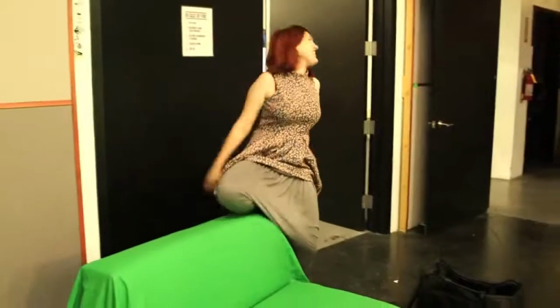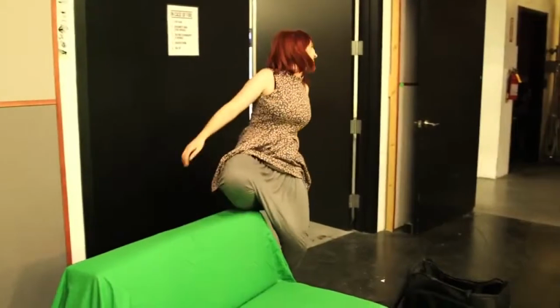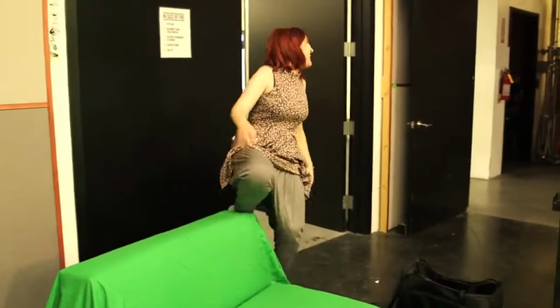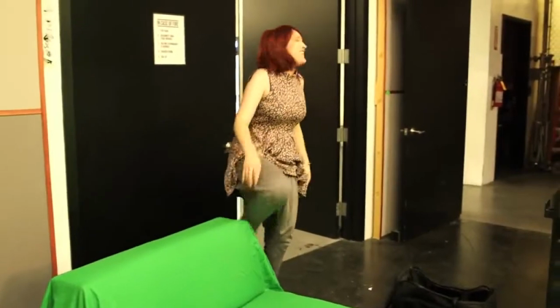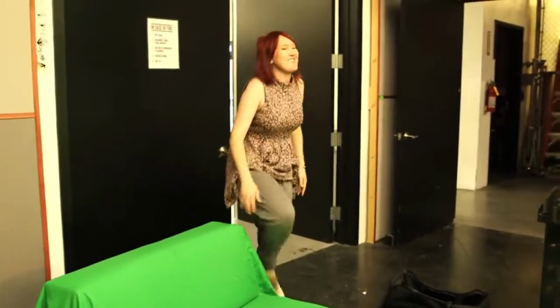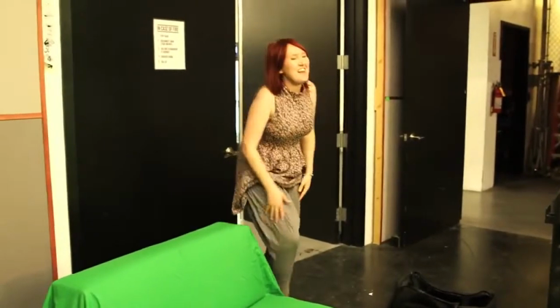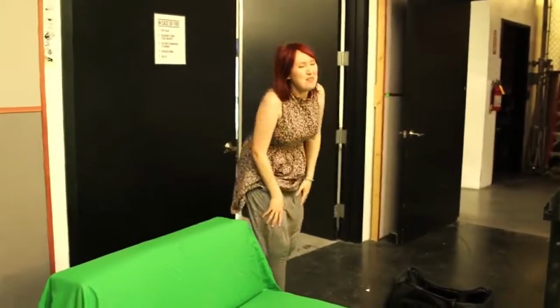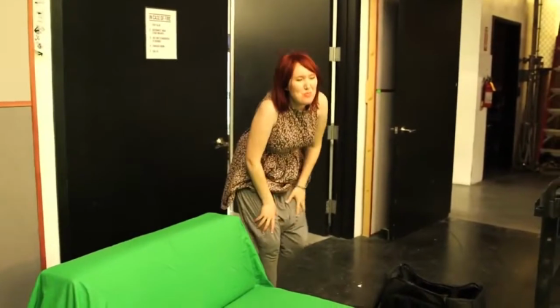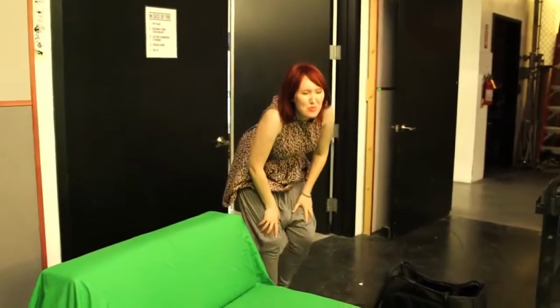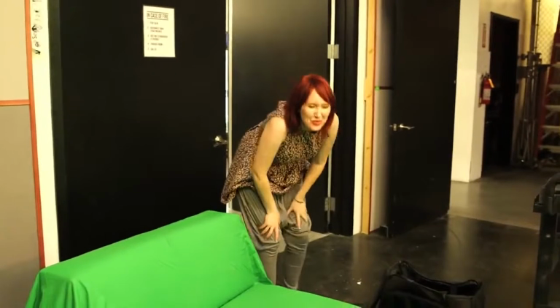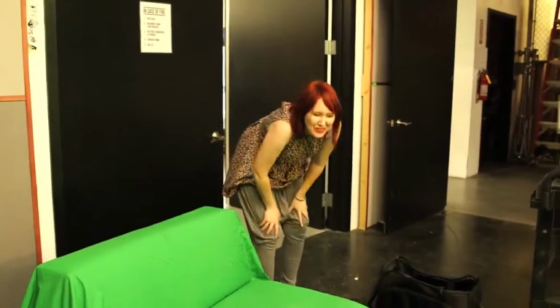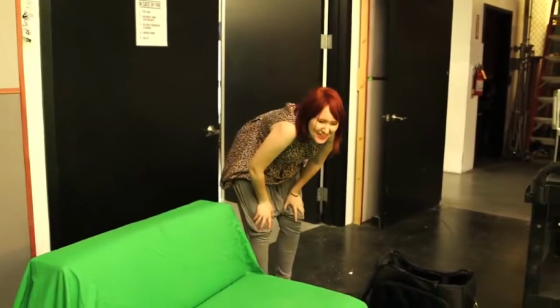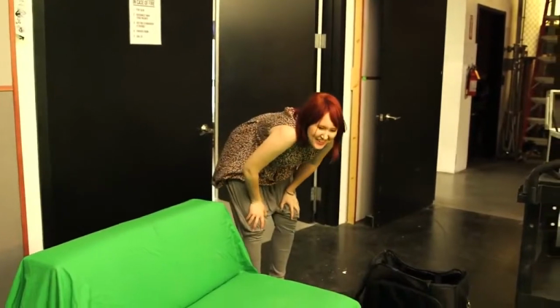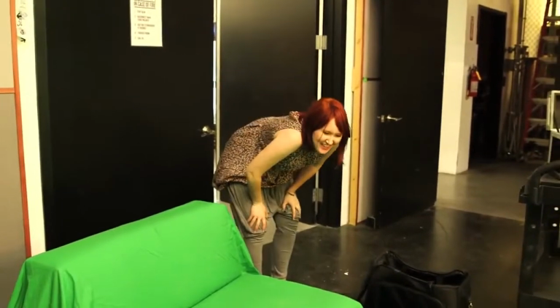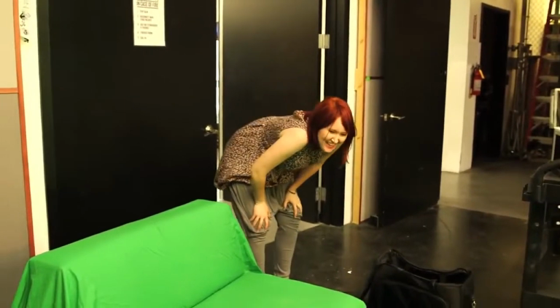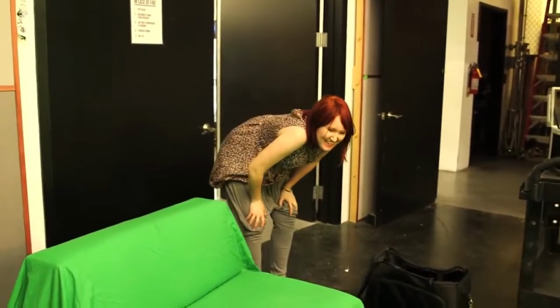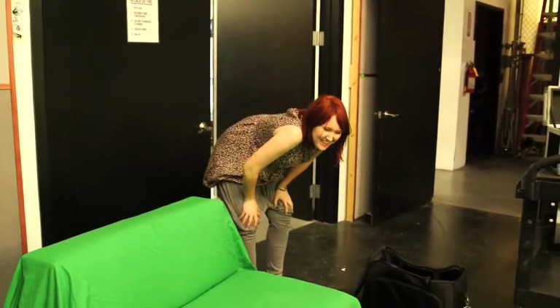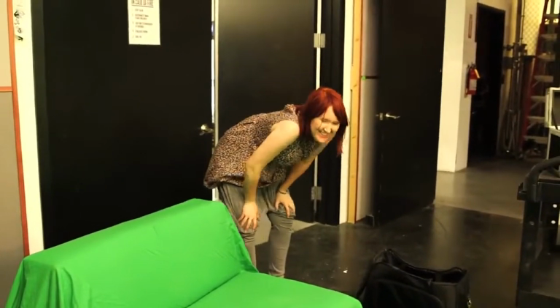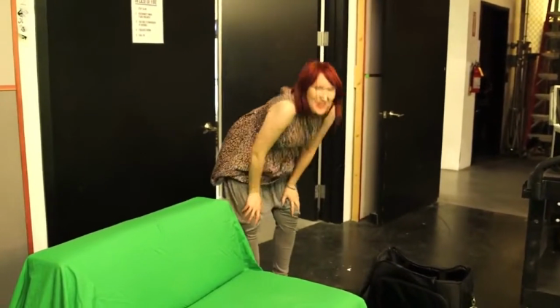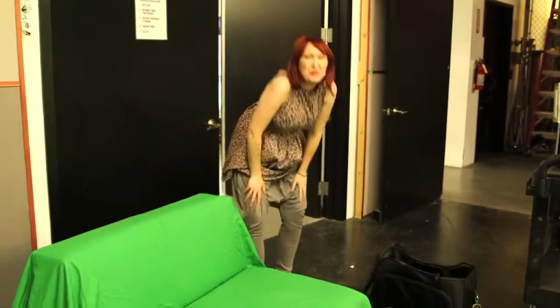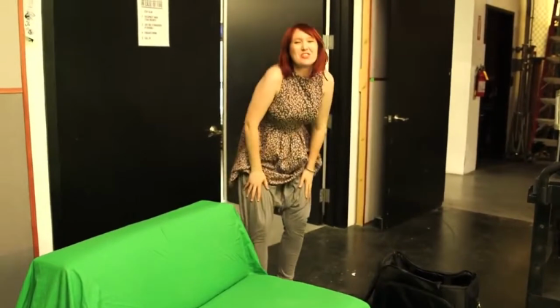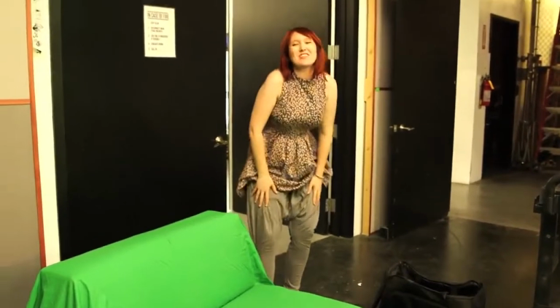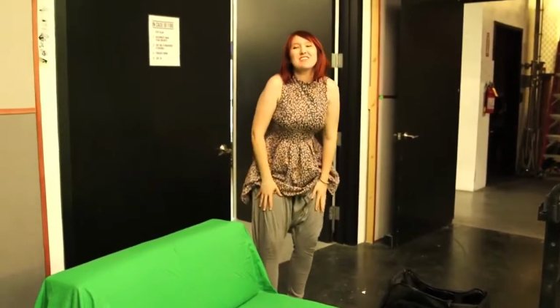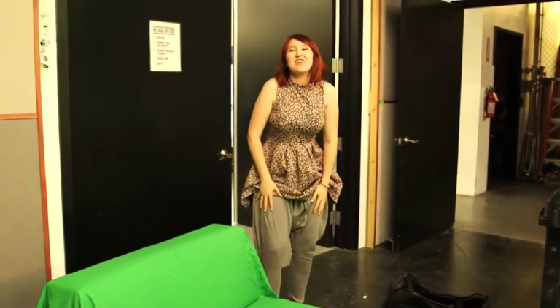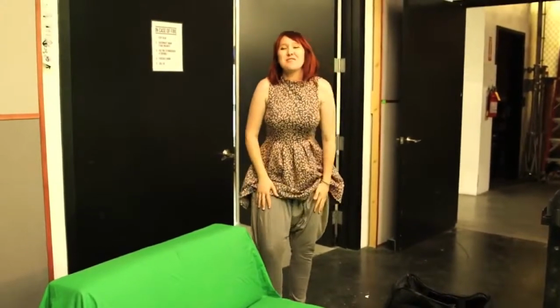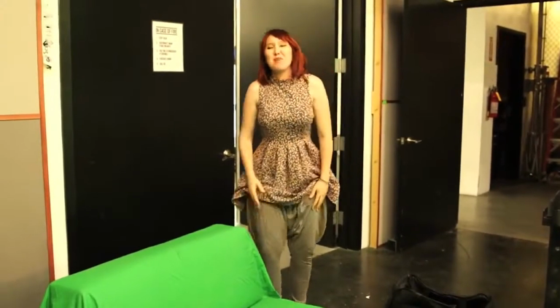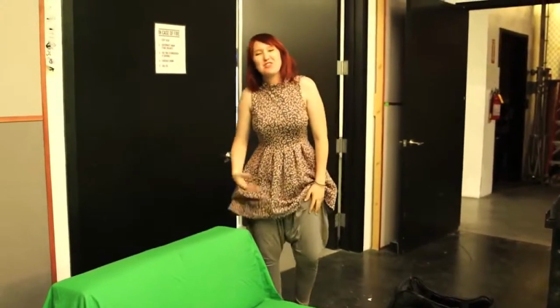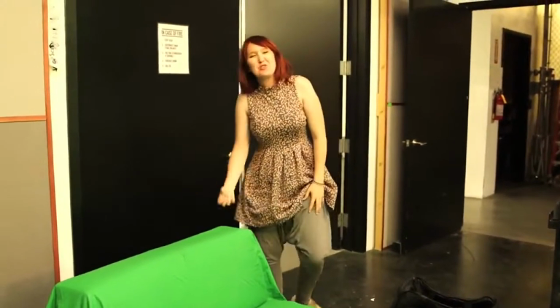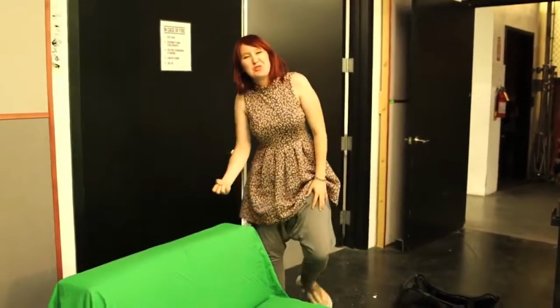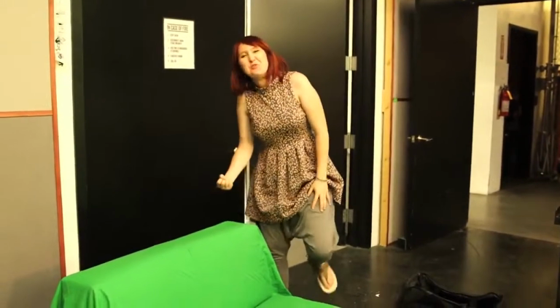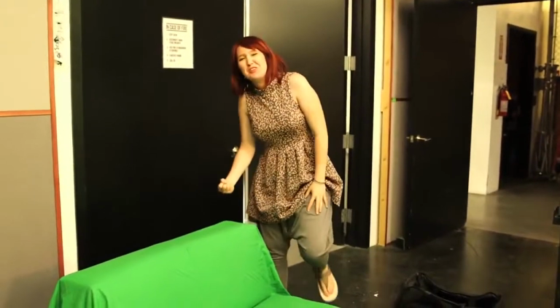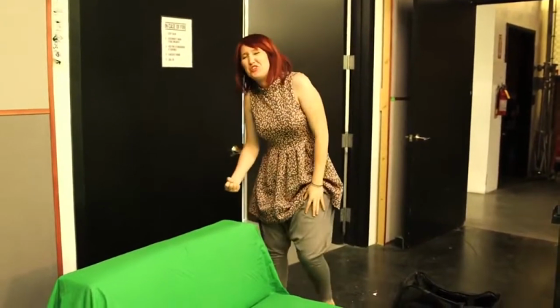My goal to recreate Amora's famous pose was physically much more difficult than I had anticipated — that was kind of impossible. Thankfully, Amanda figured out a way to cheat it, though holding that pose wasn't easy either and required a lot of muscle usage.